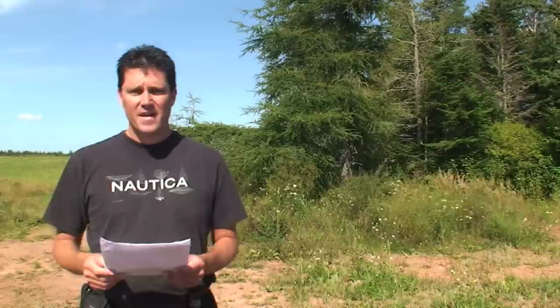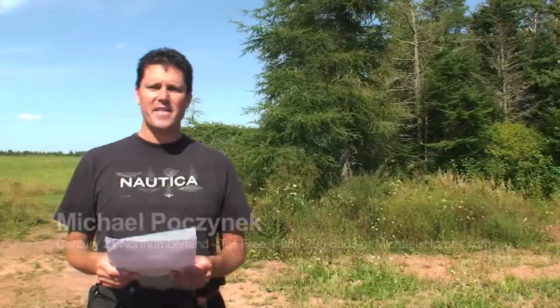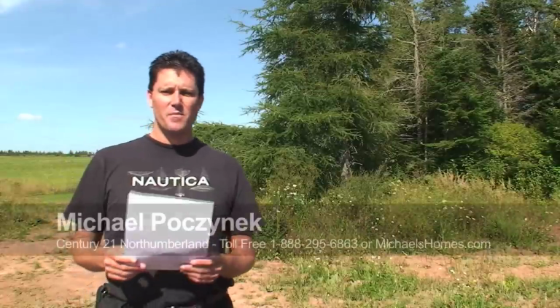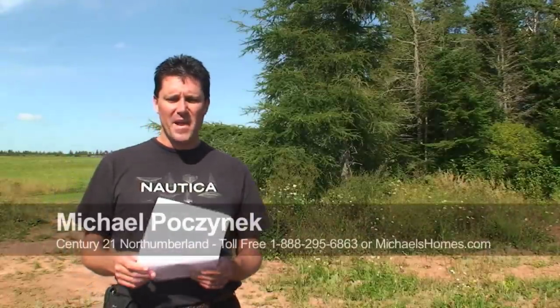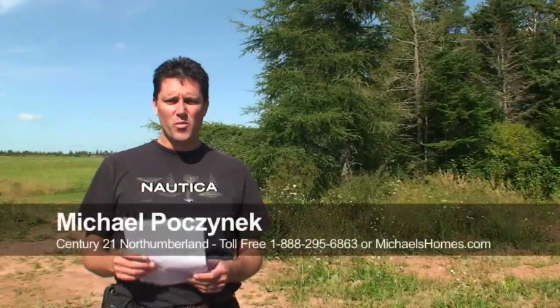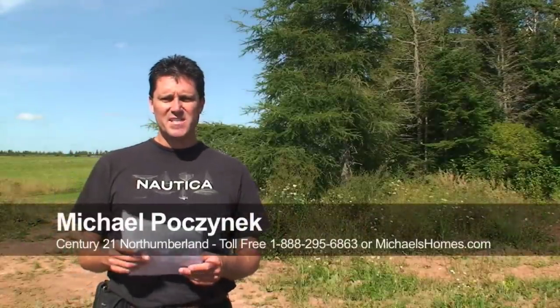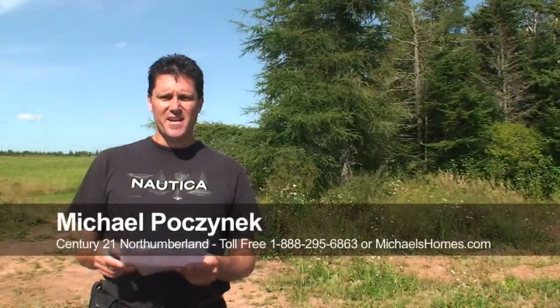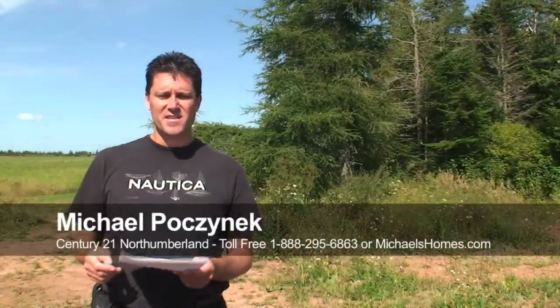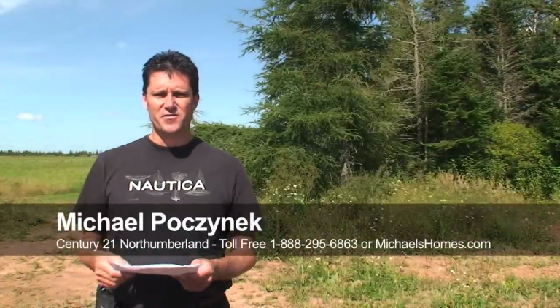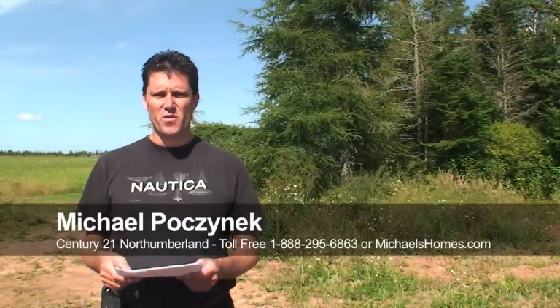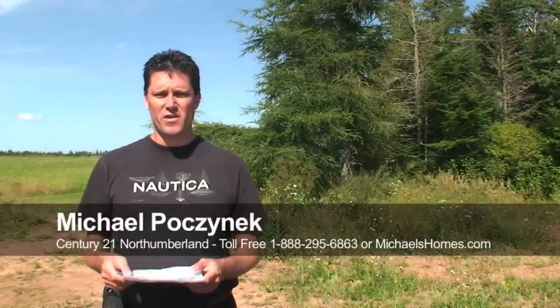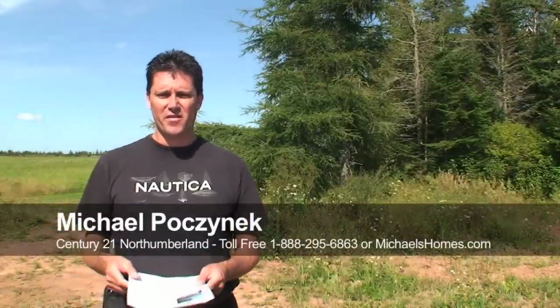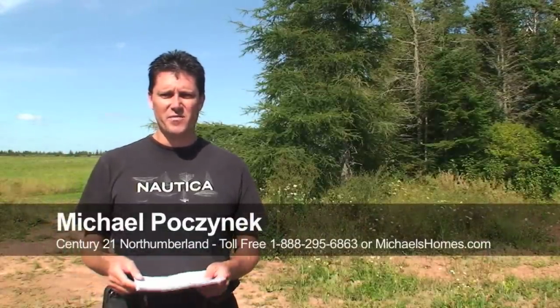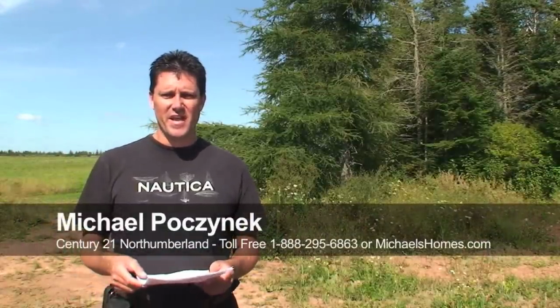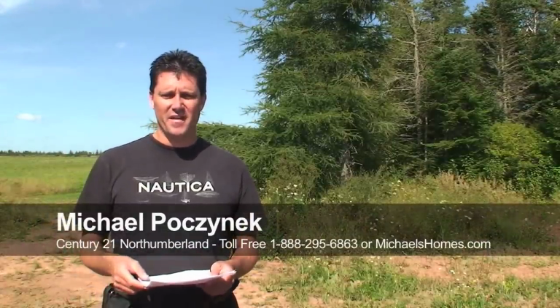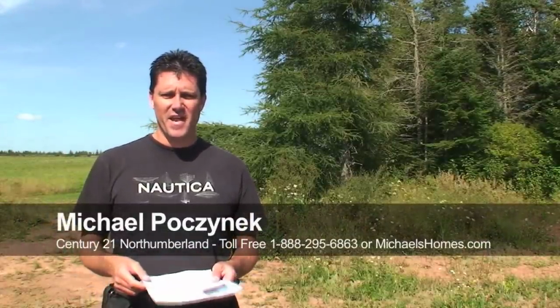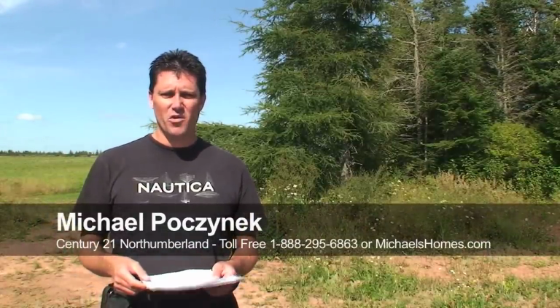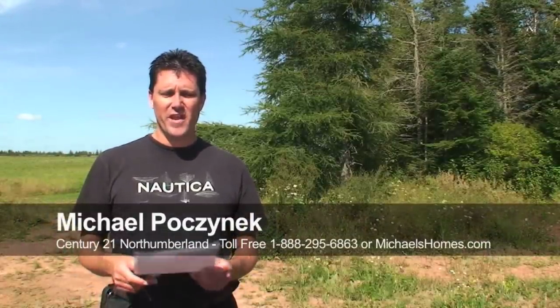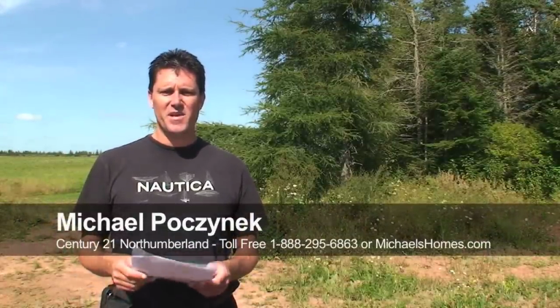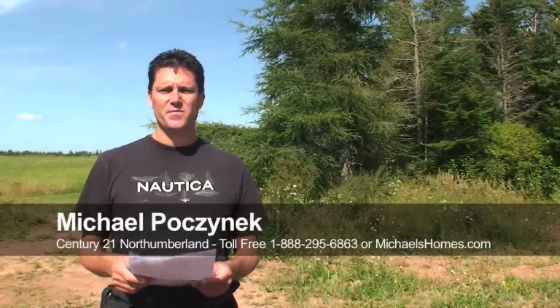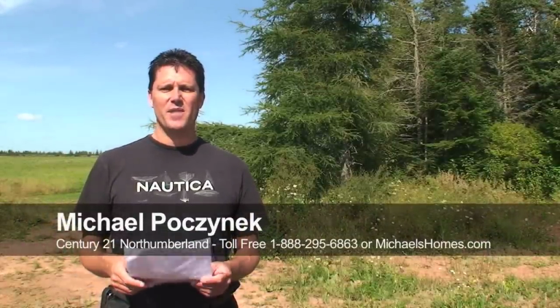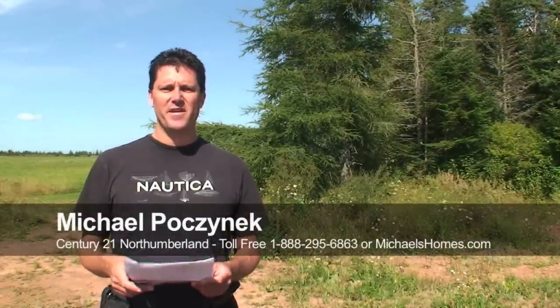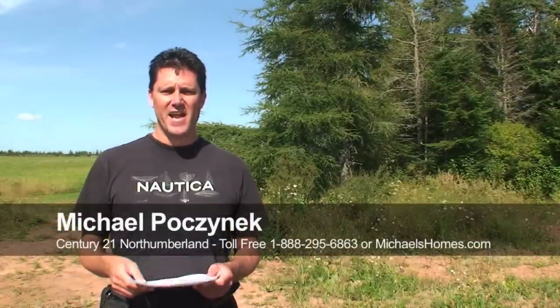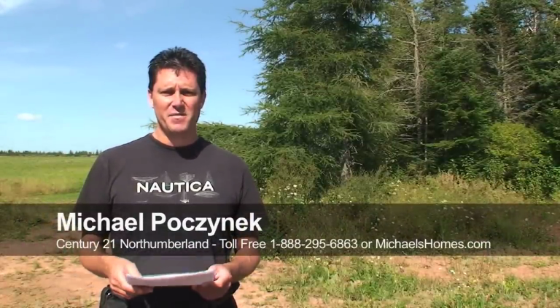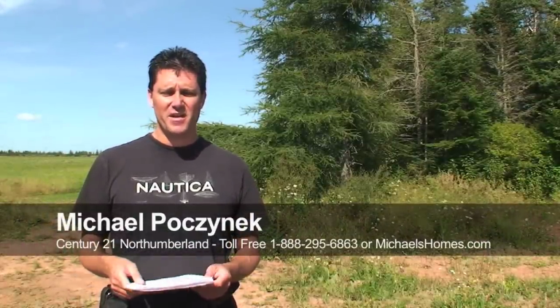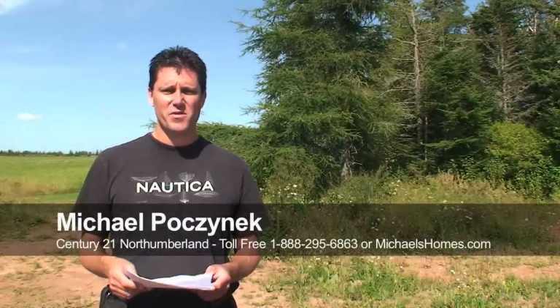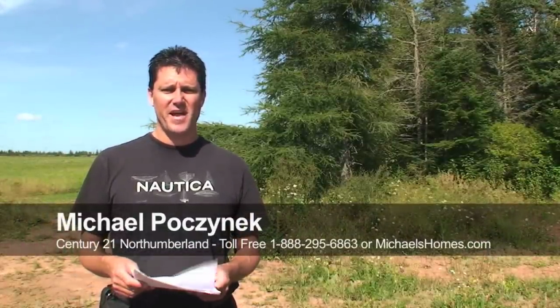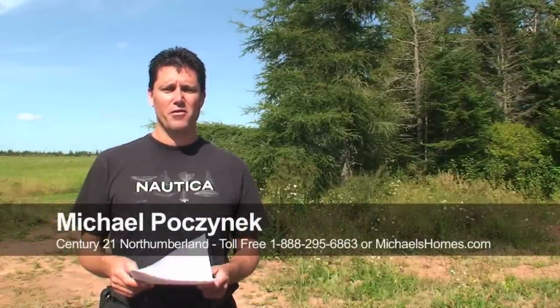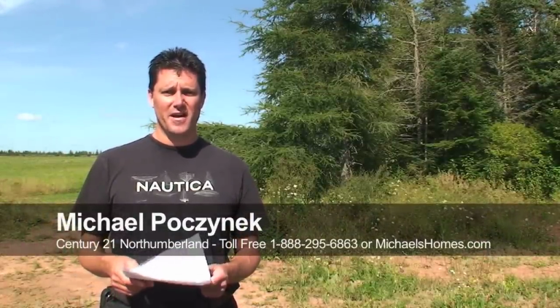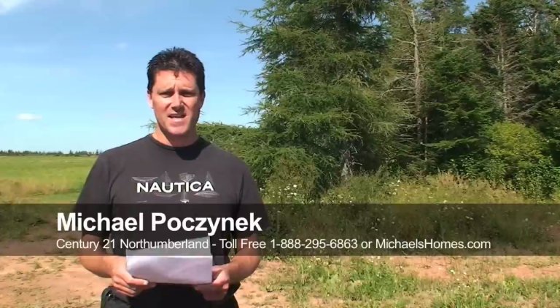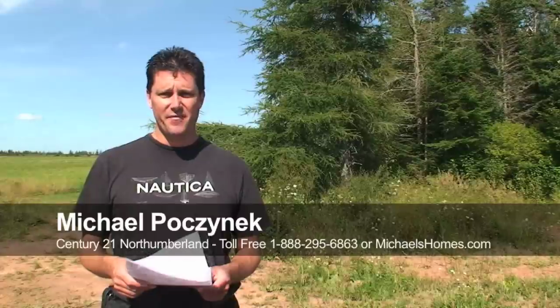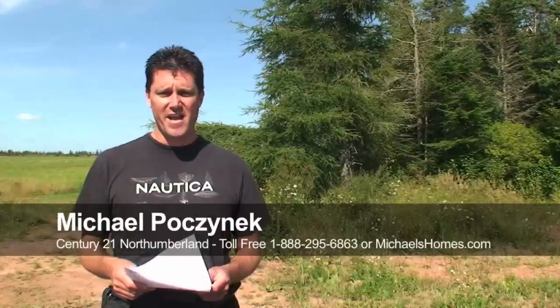Hi there, Michael Posnick here, Century 21 Northumberland, and we're looking at a piece of property that, I have to be honest with you, I had a really hard time finding.